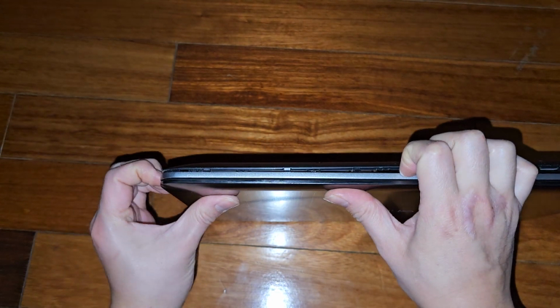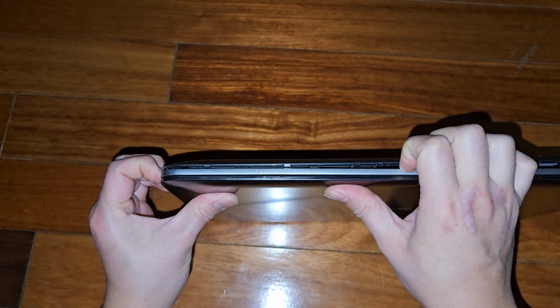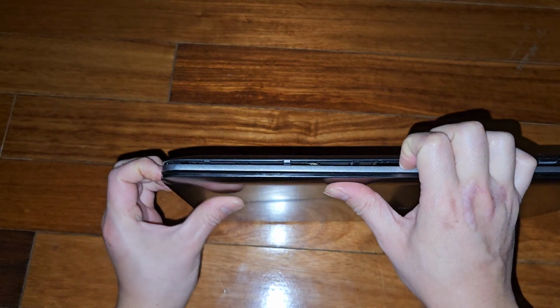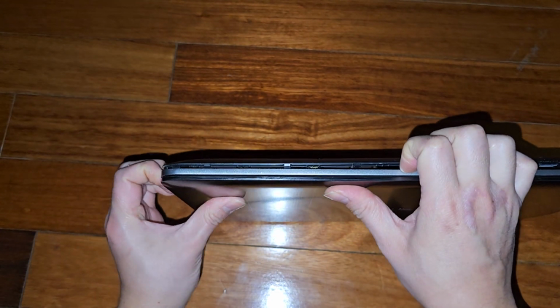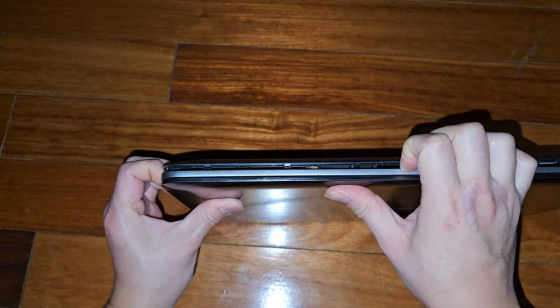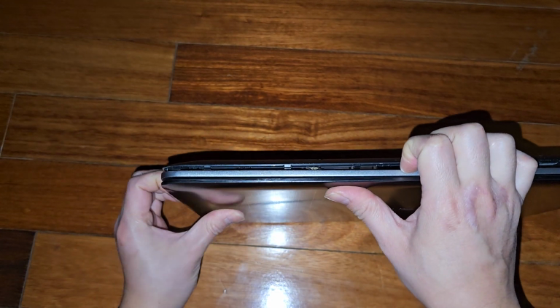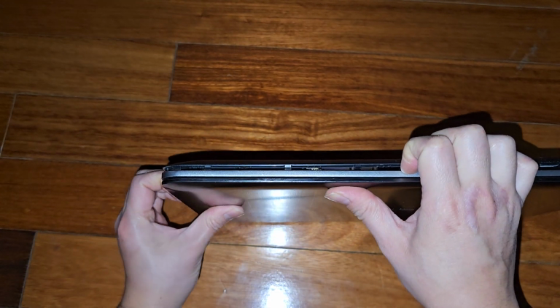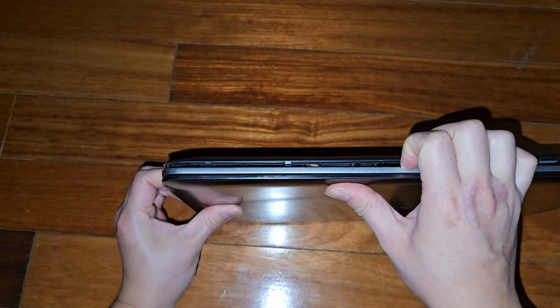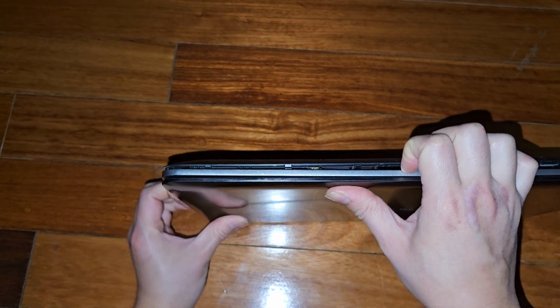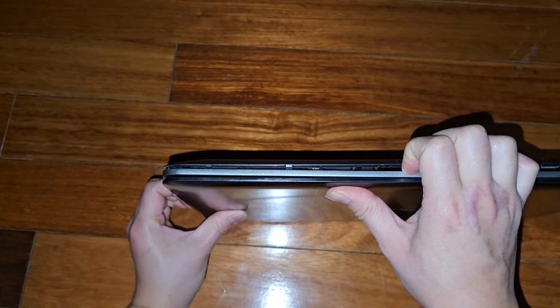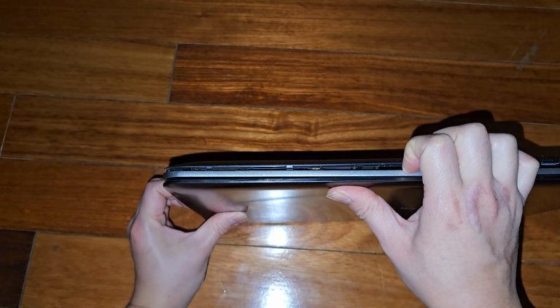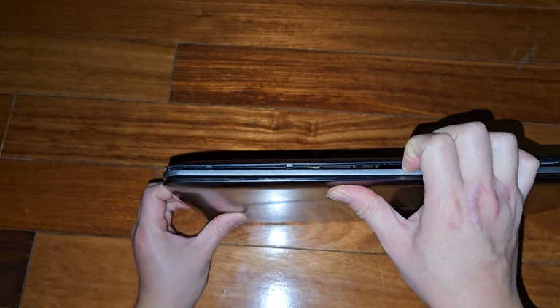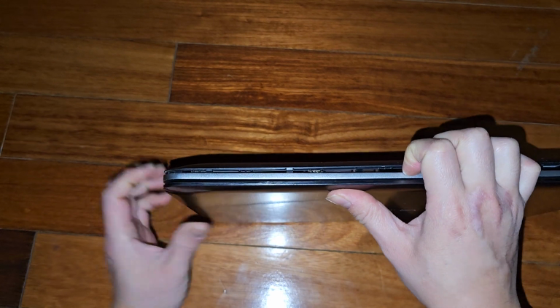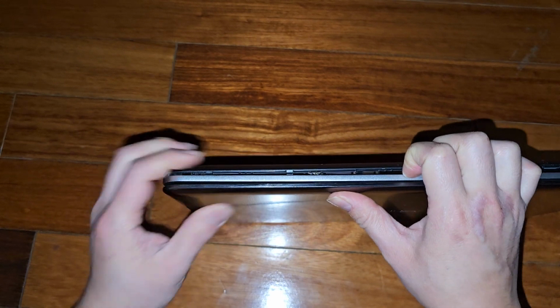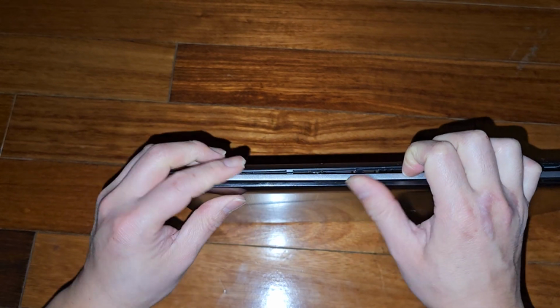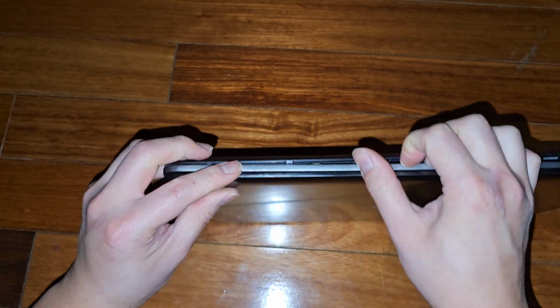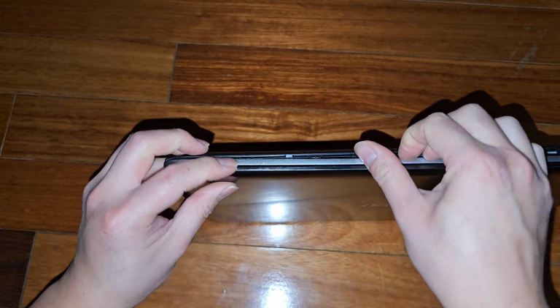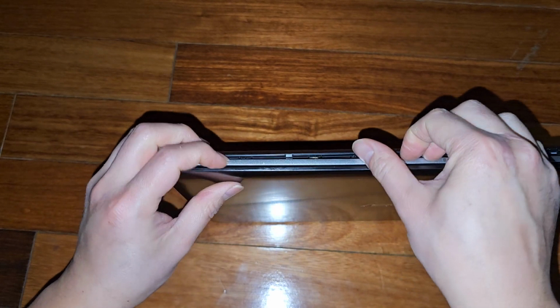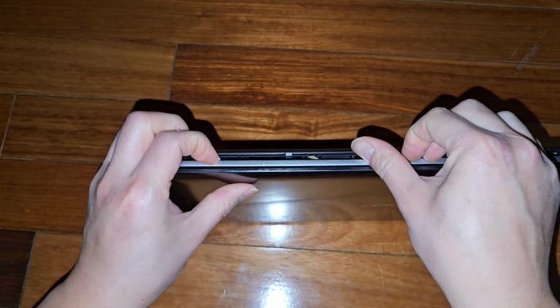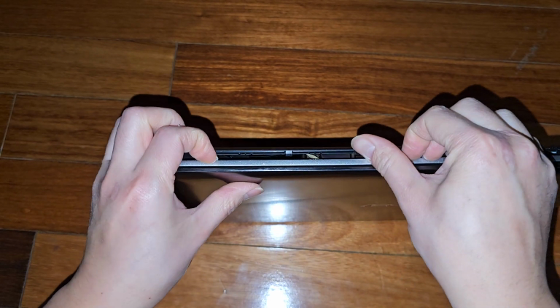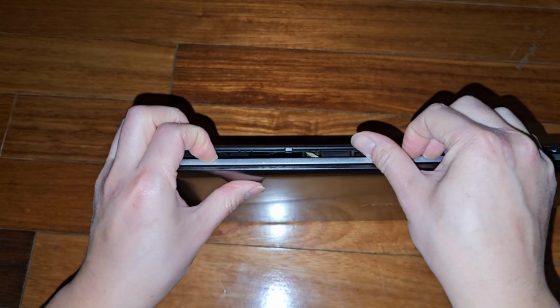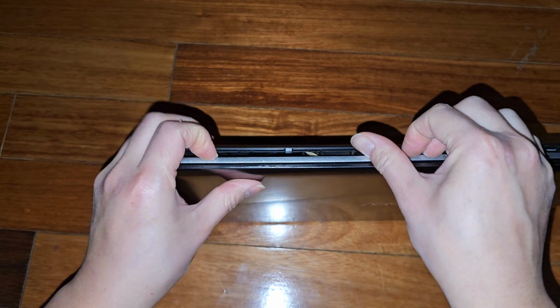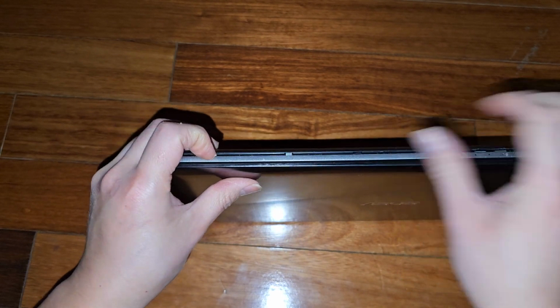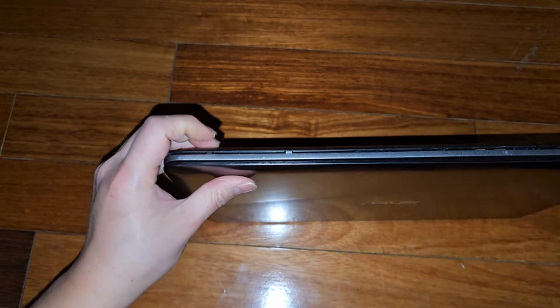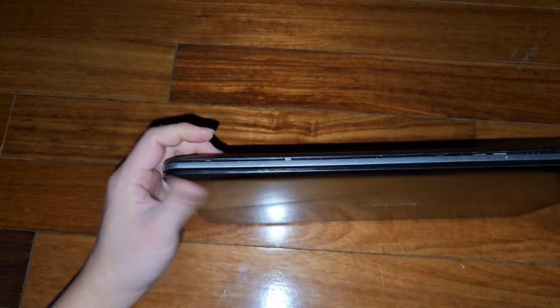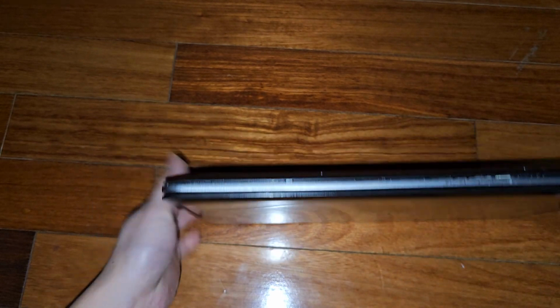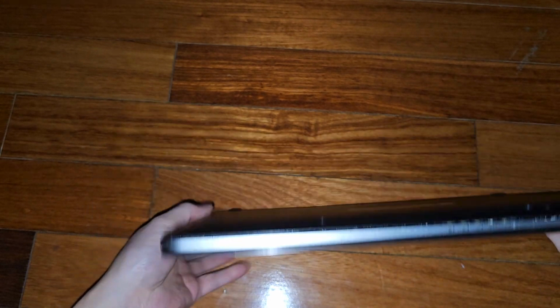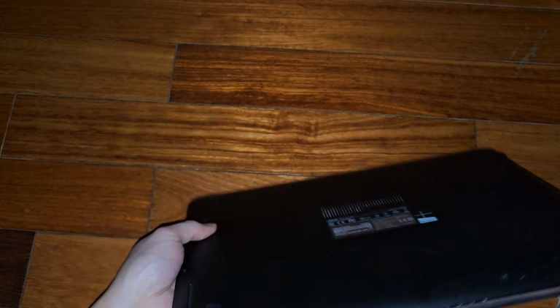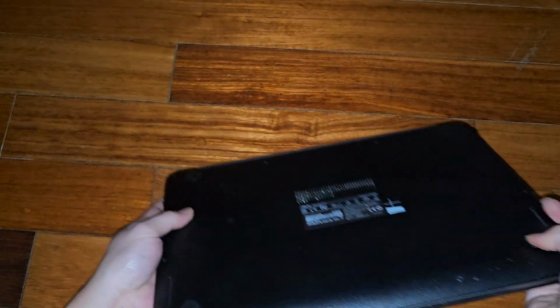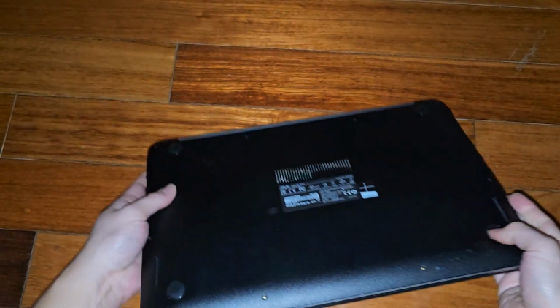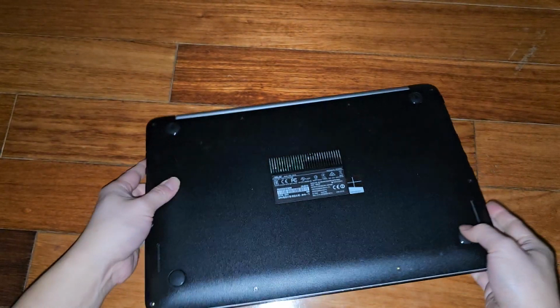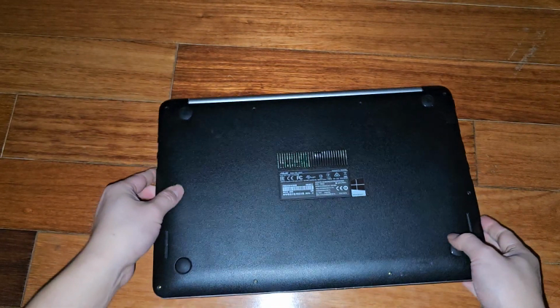We can go around the side here, and you can see it's popping up for the most part.